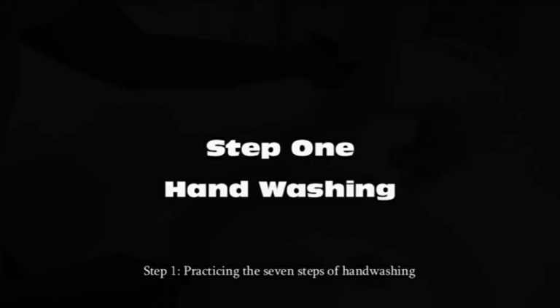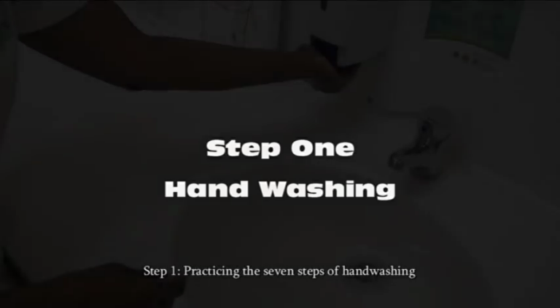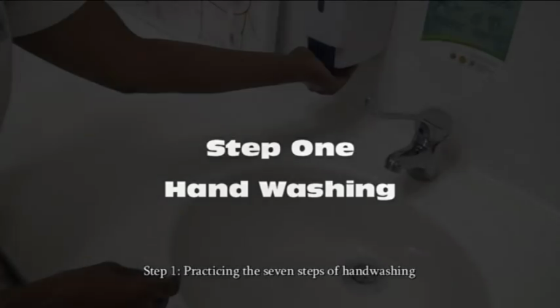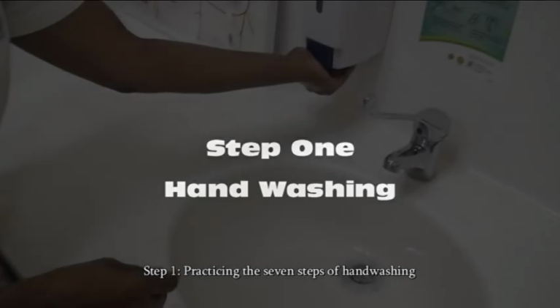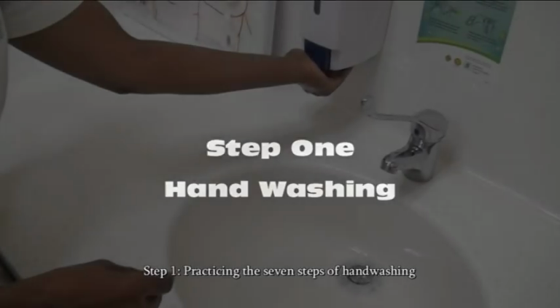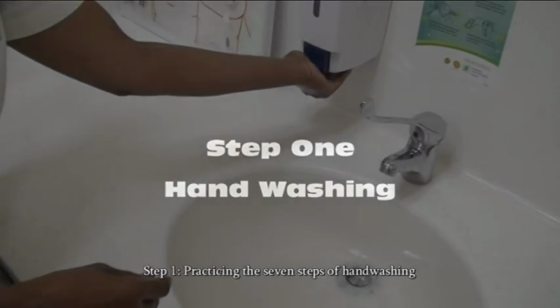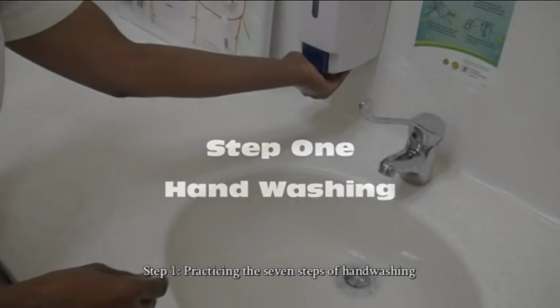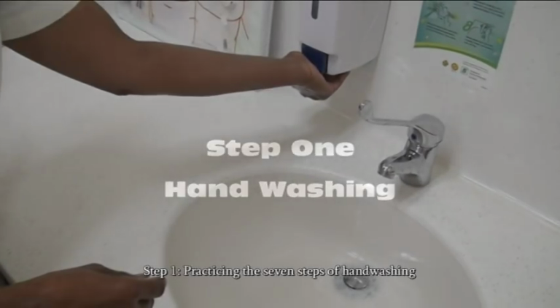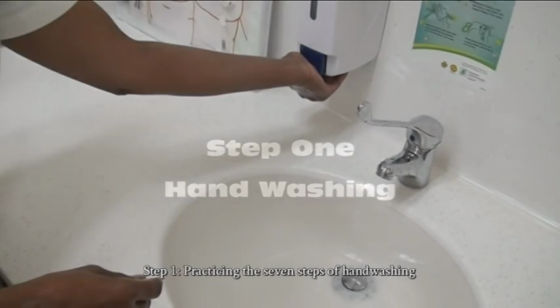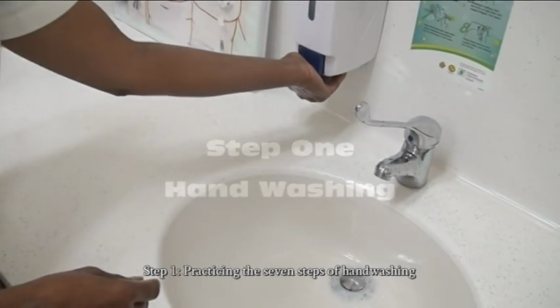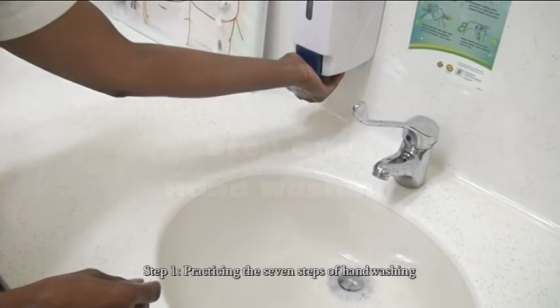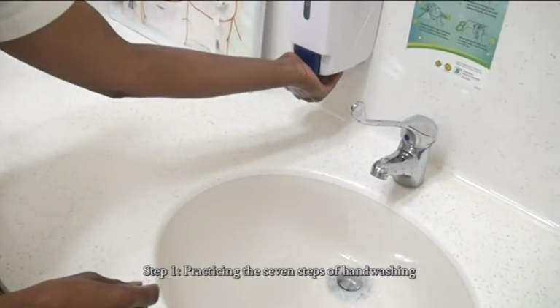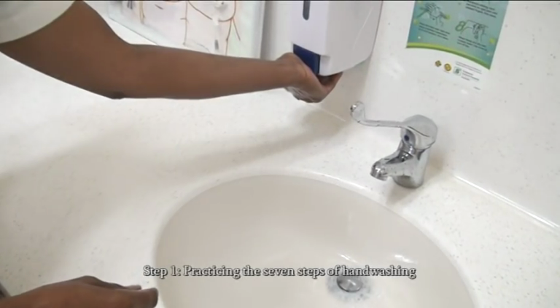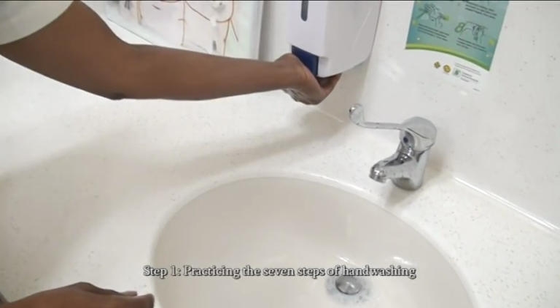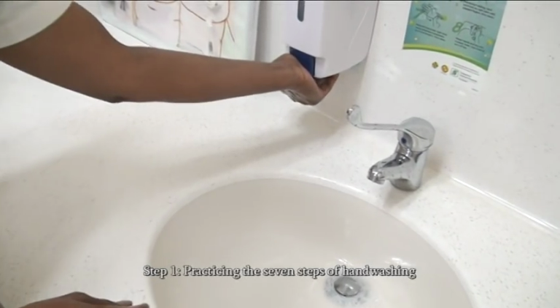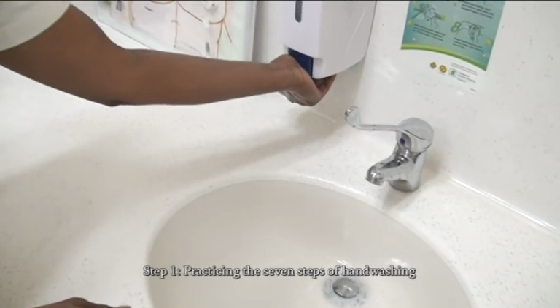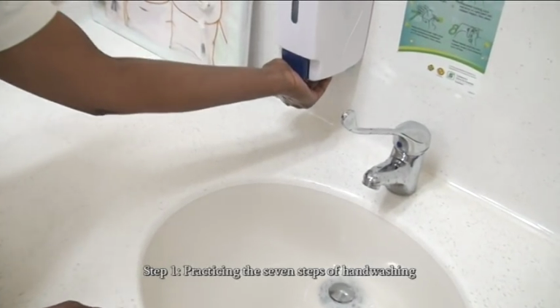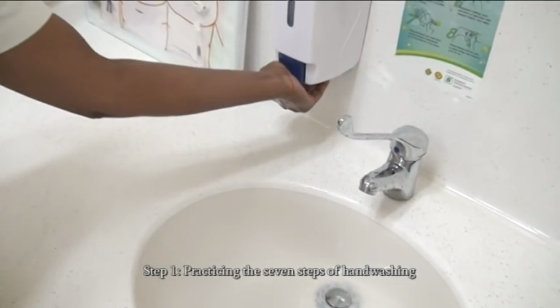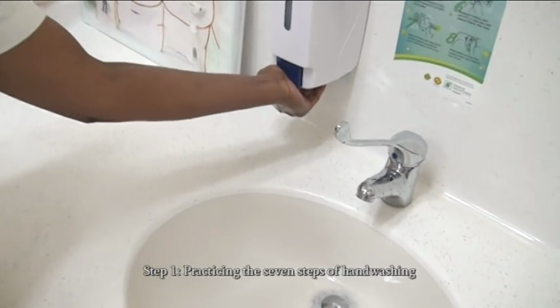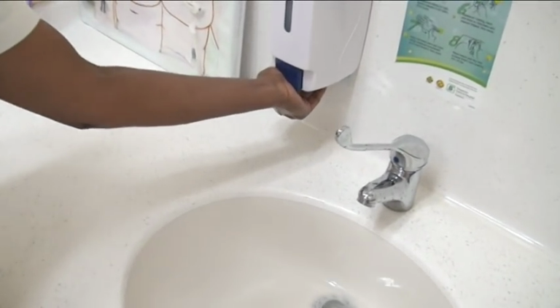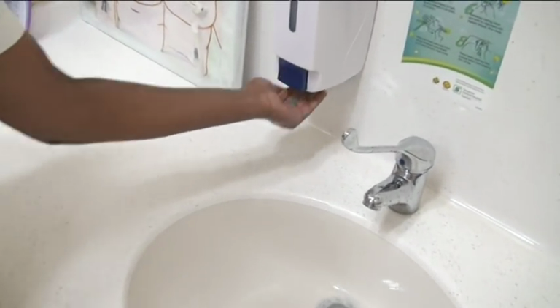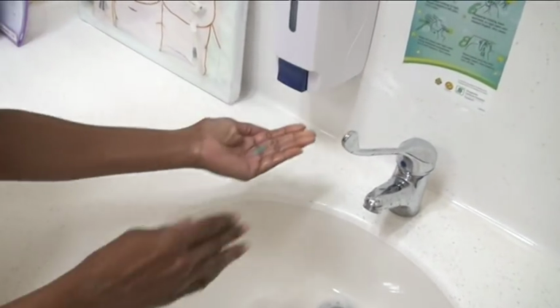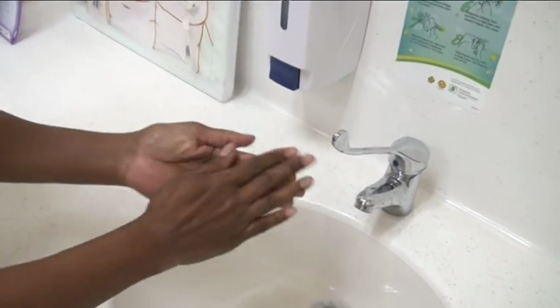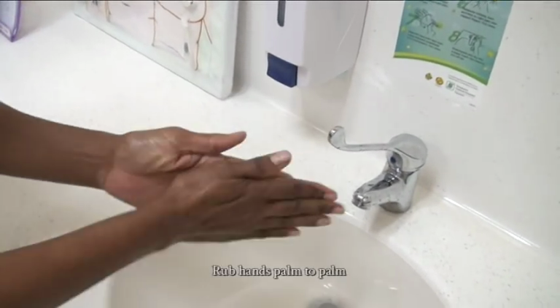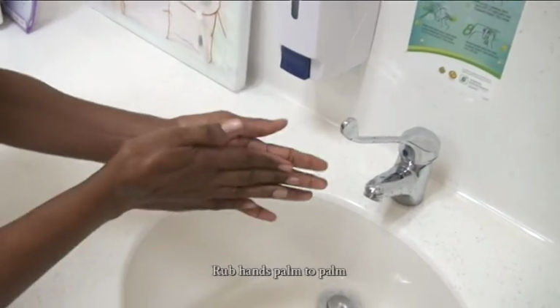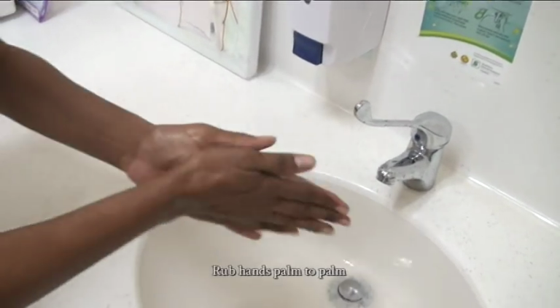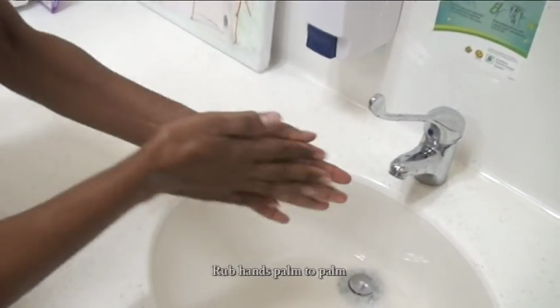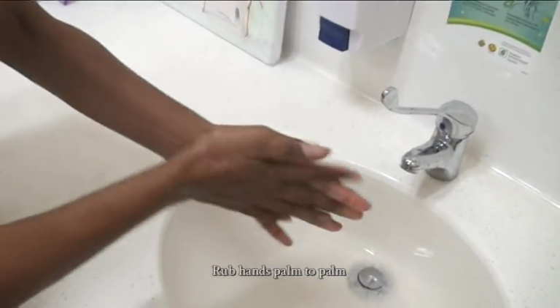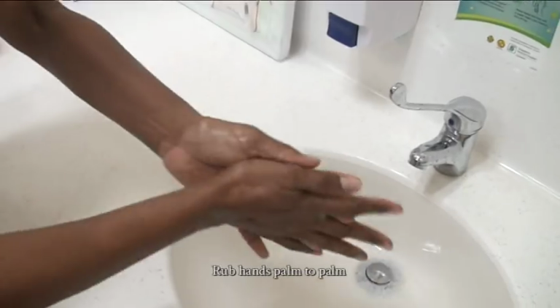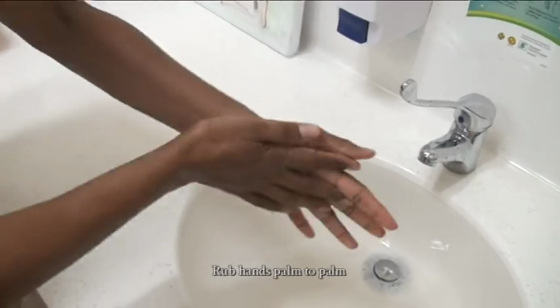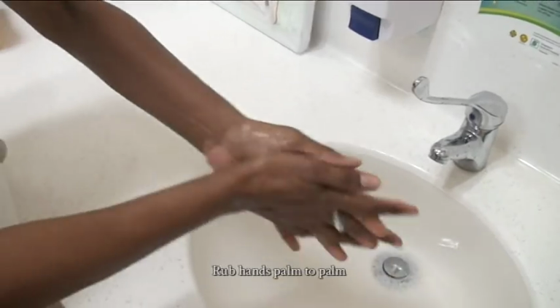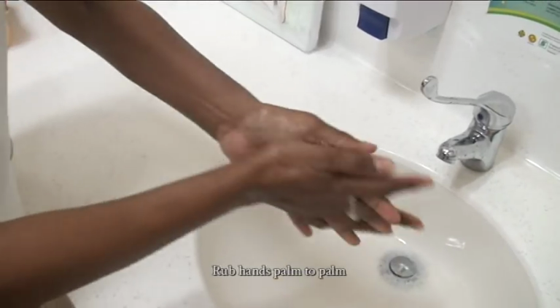Step 1: Practicing the 7 steps of hand washing. Rub hands palm to palm.